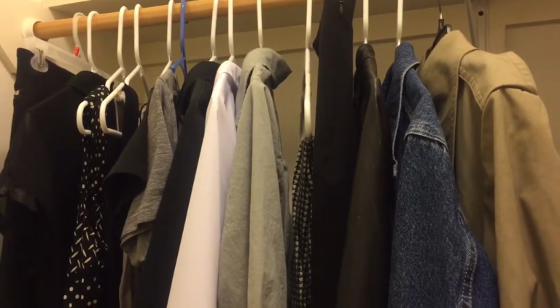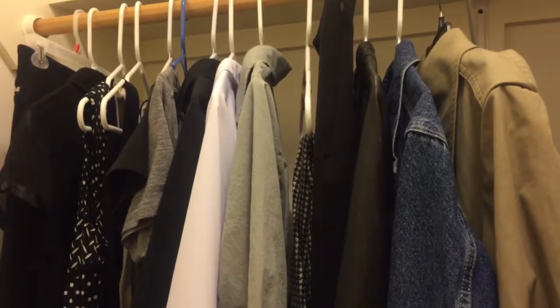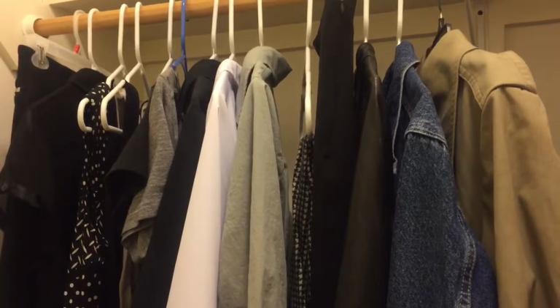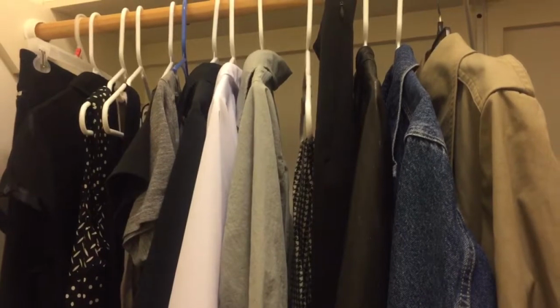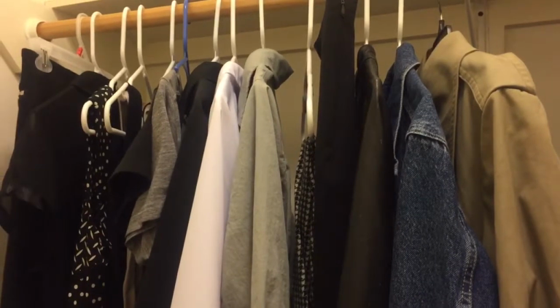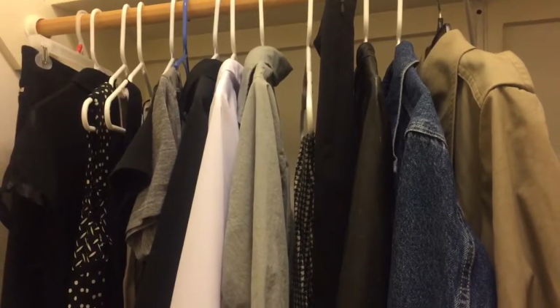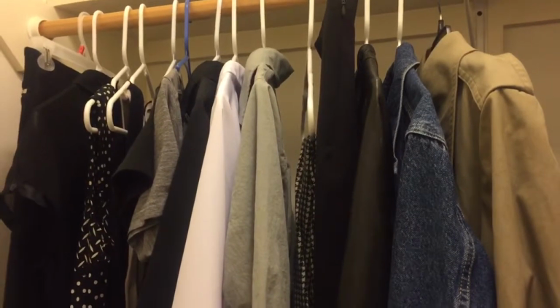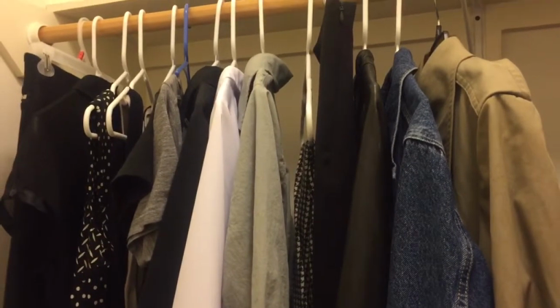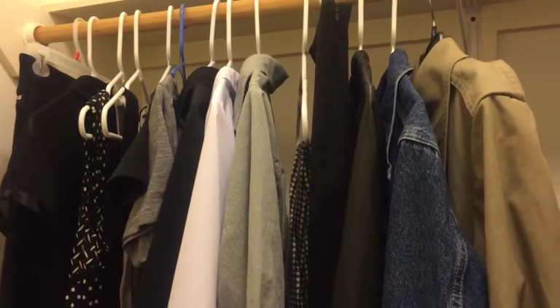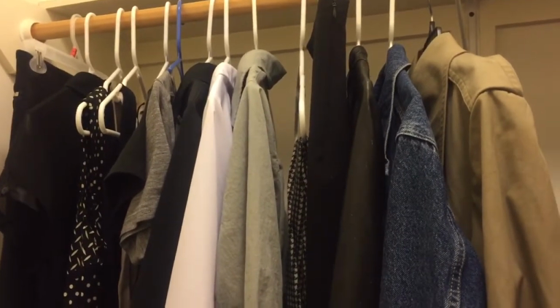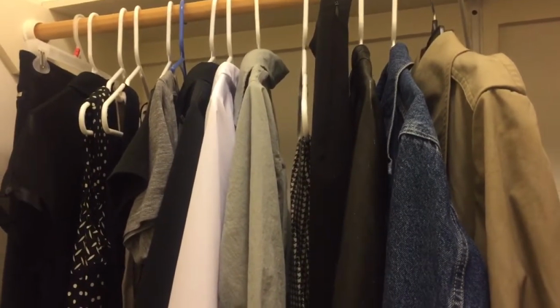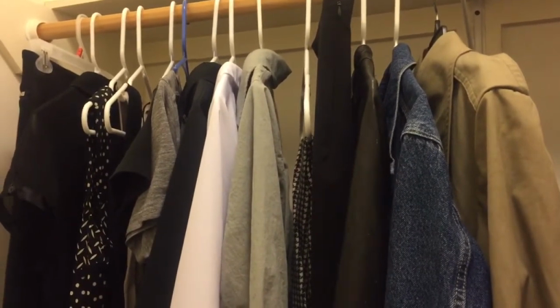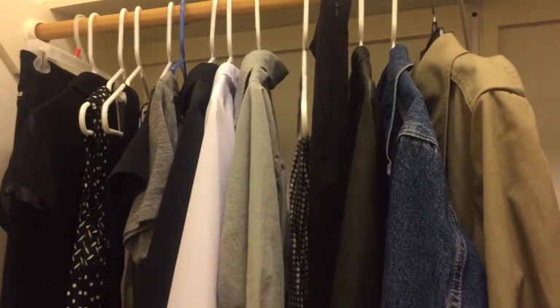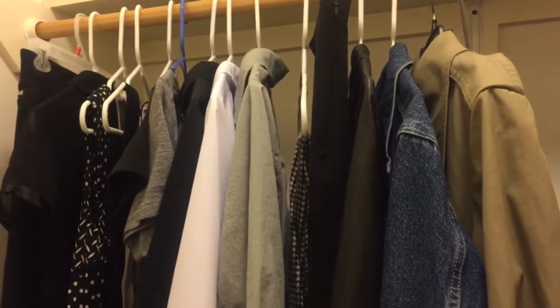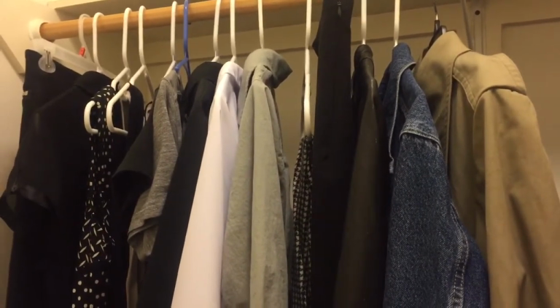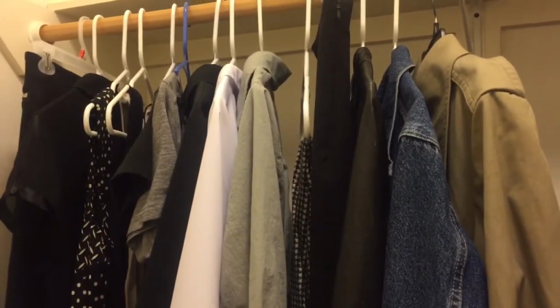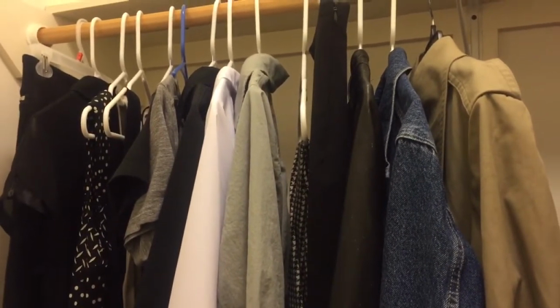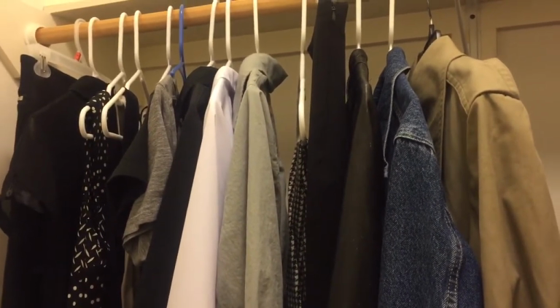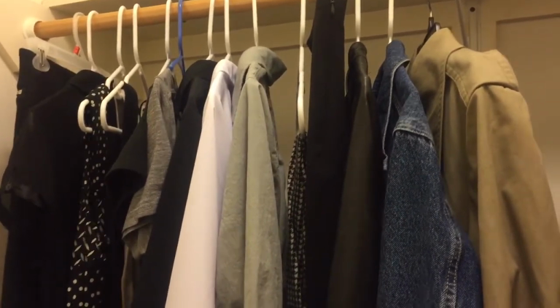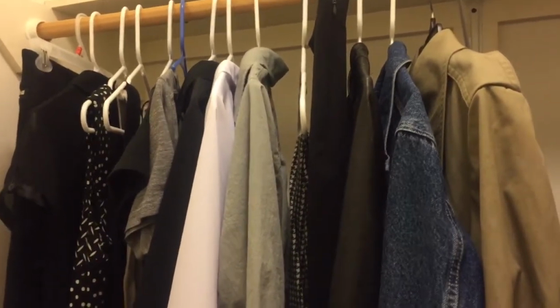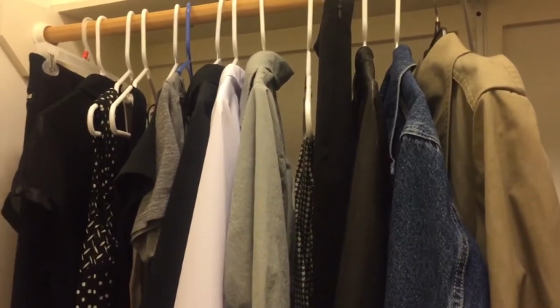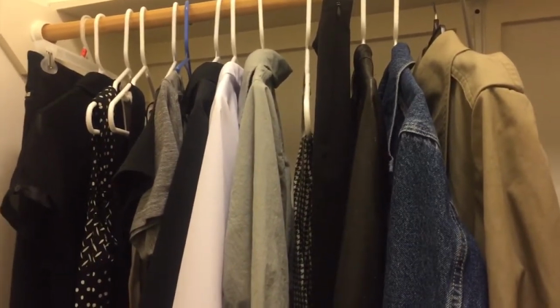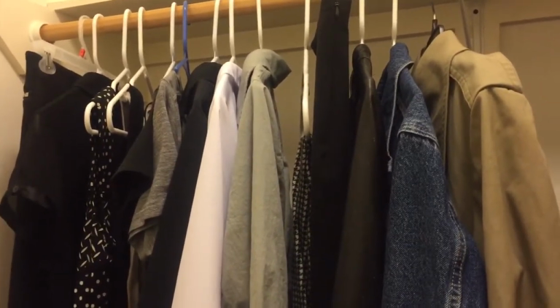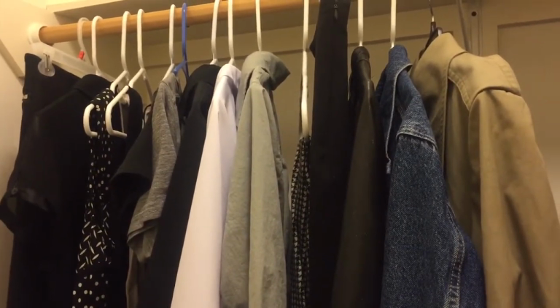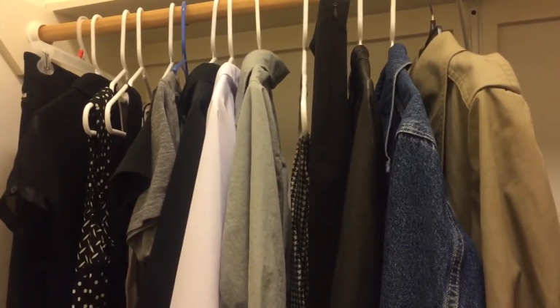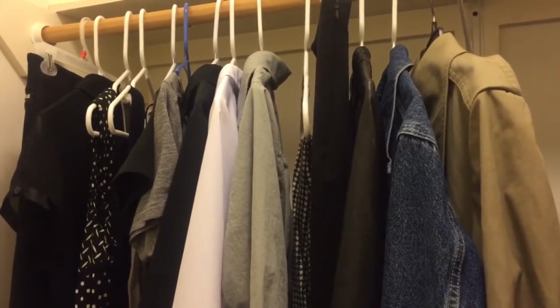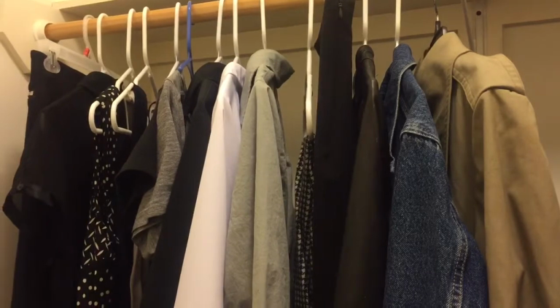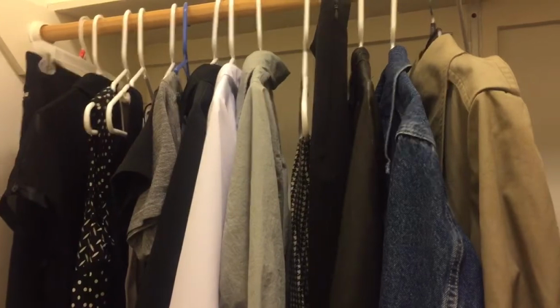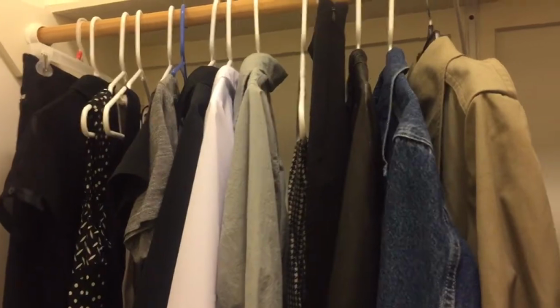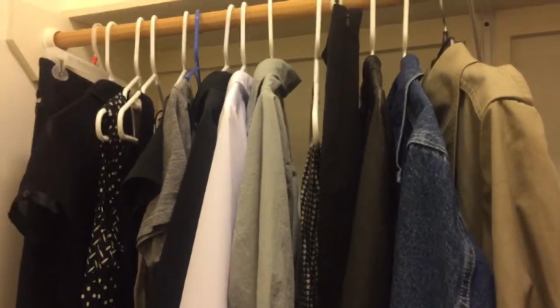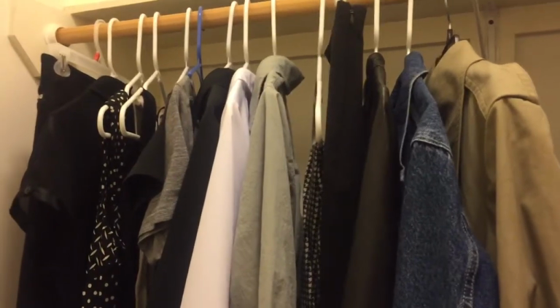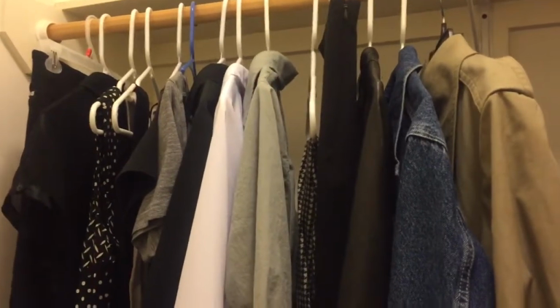So that's the capsule wardrobe. Hope everything is going great where you are. Talk to you later.